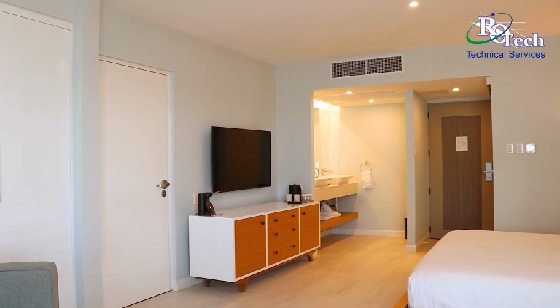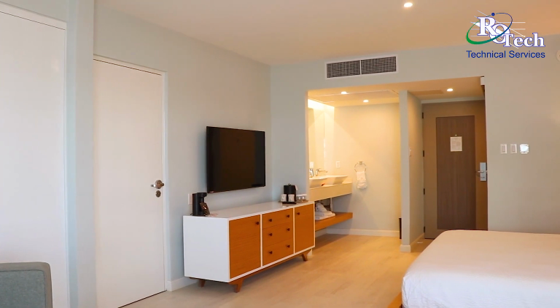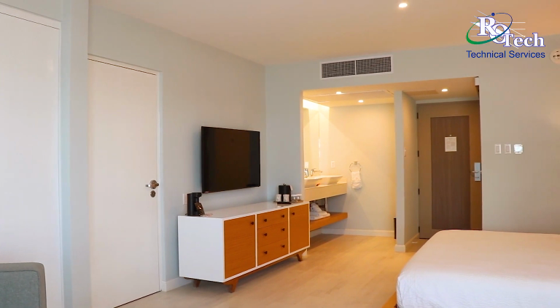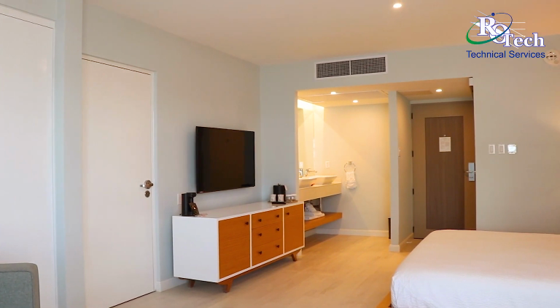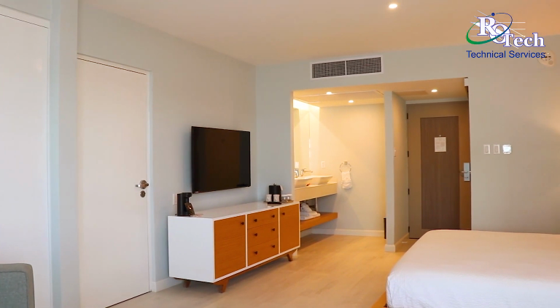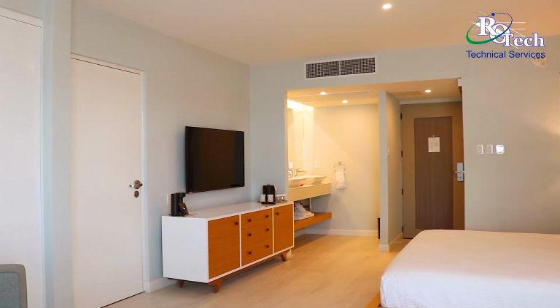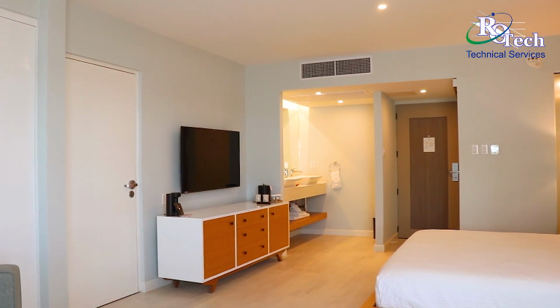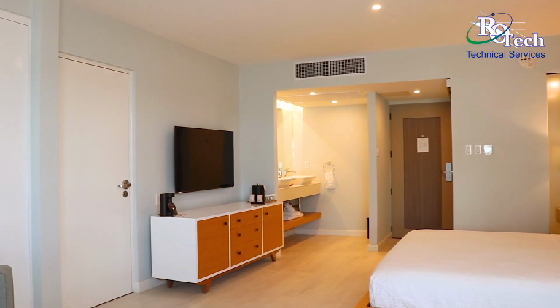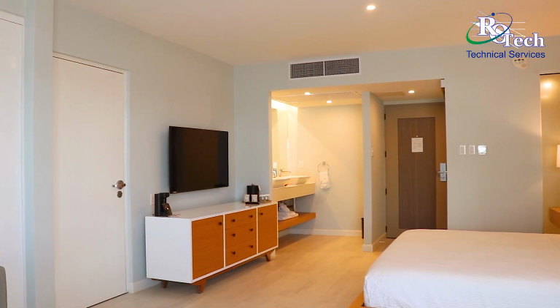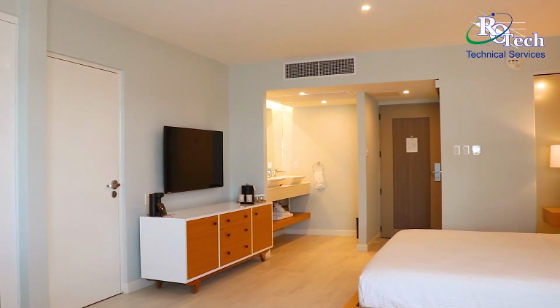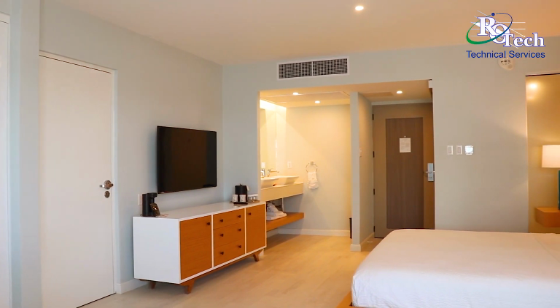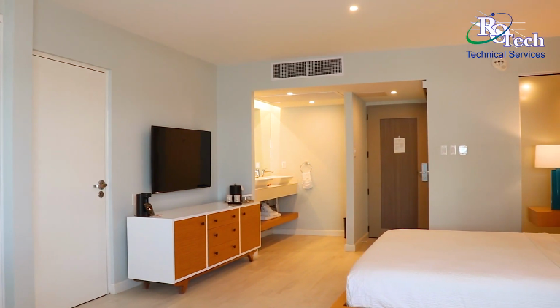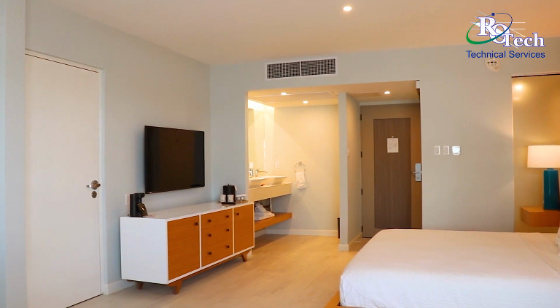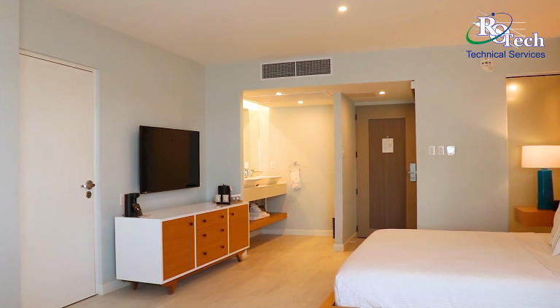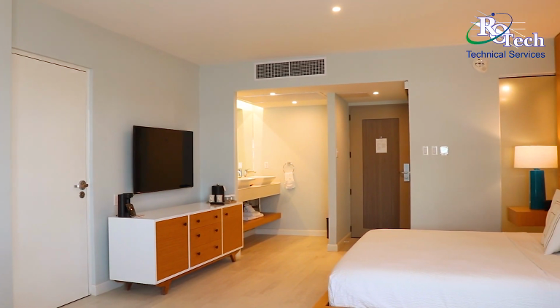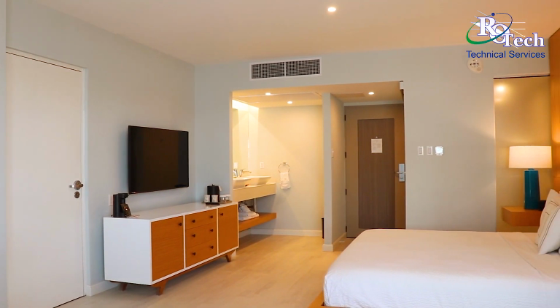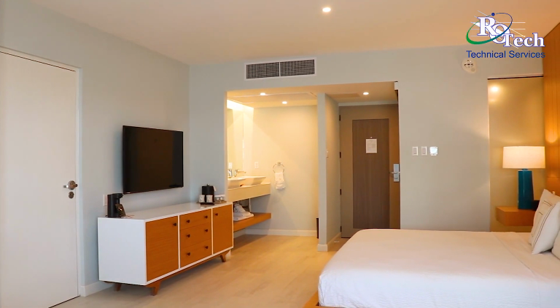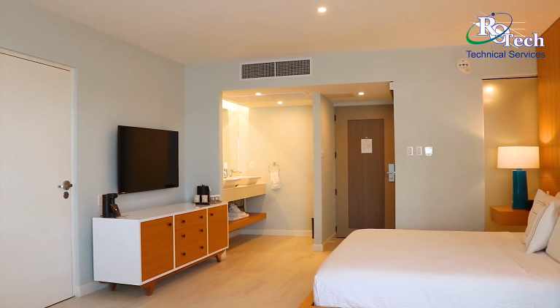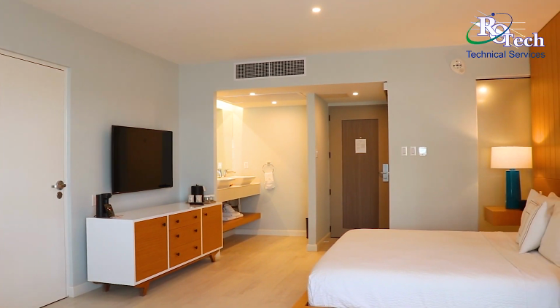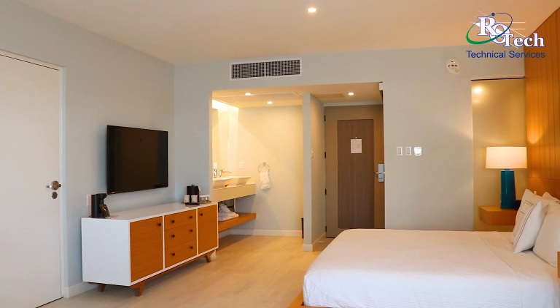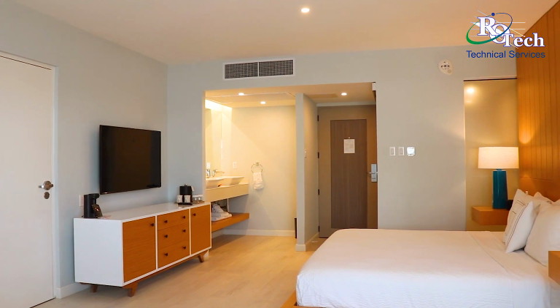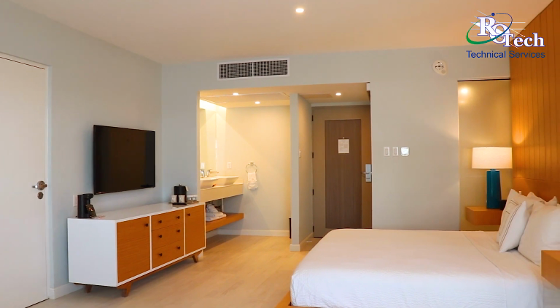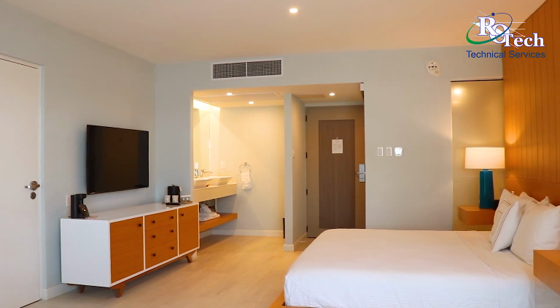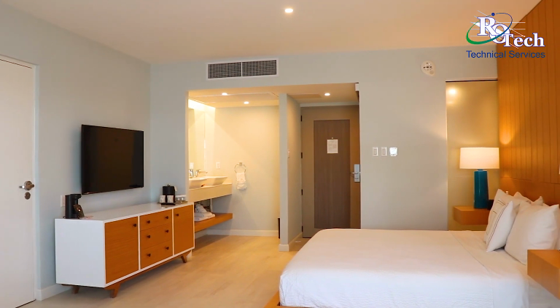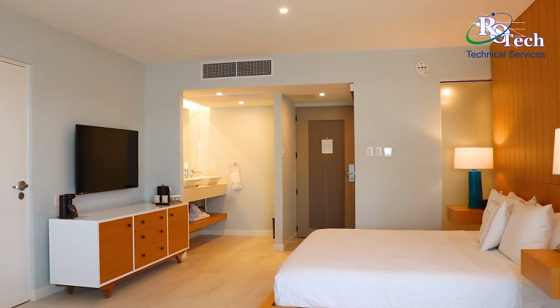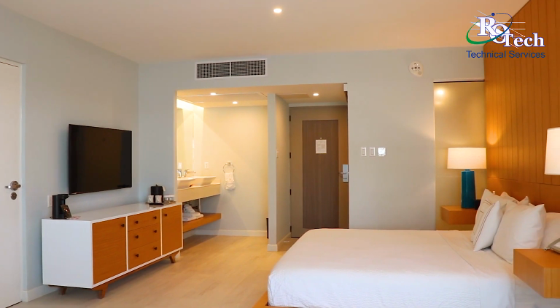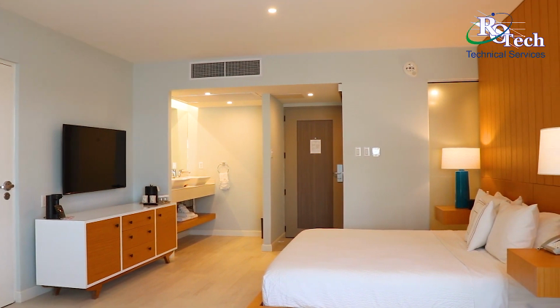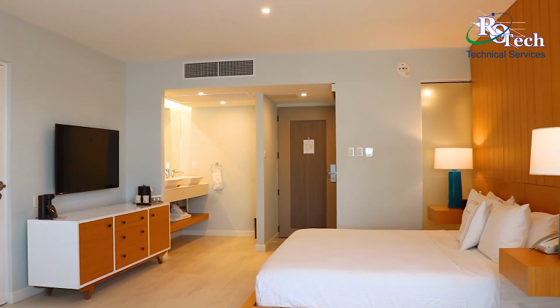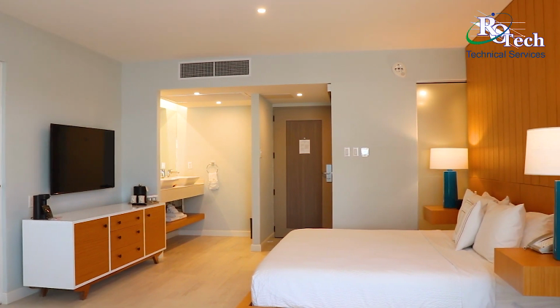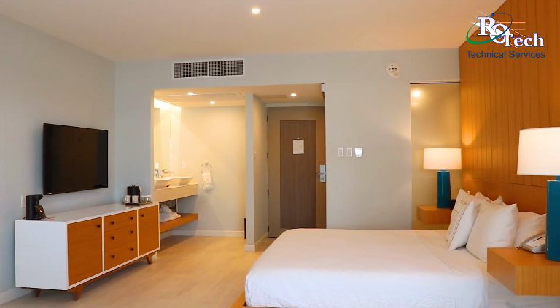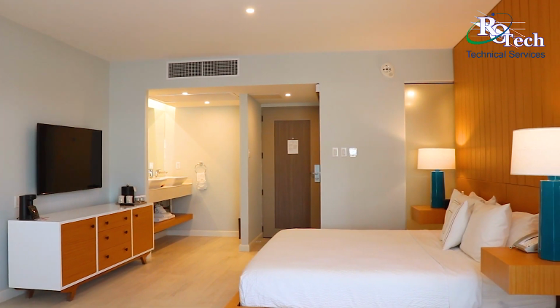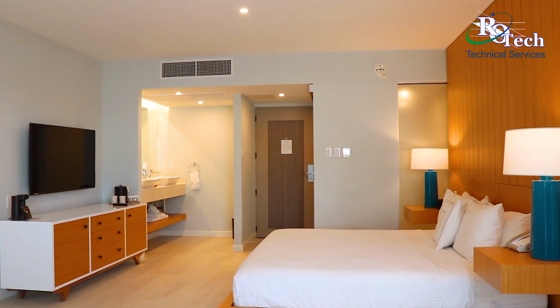Welcome to our model room. This is our final result of our electrical installation.